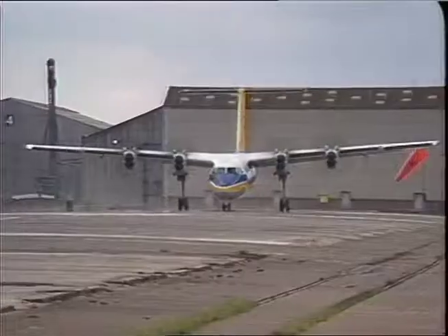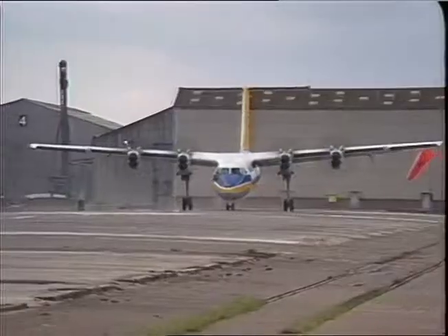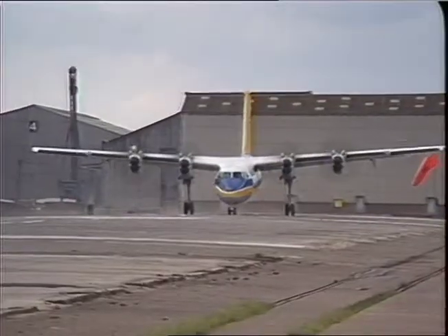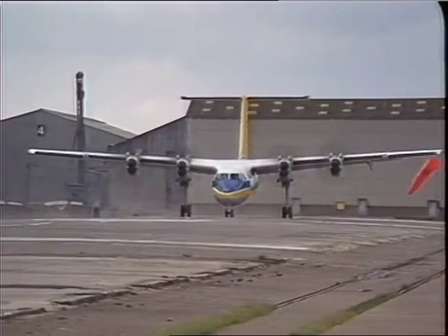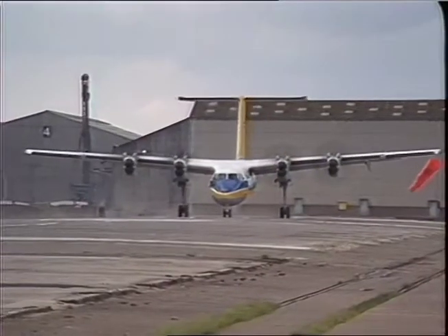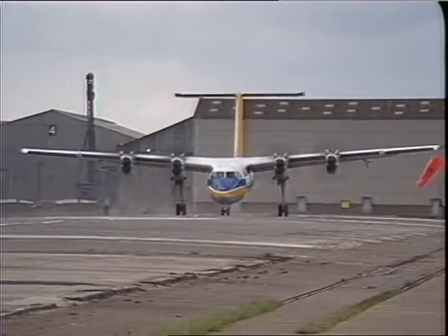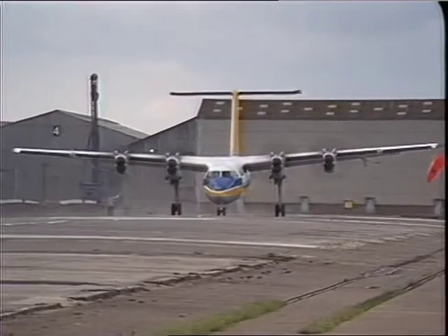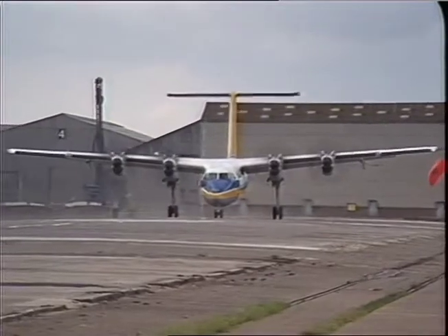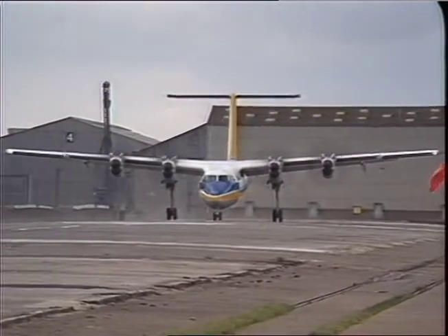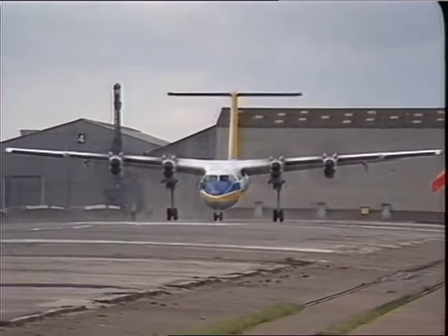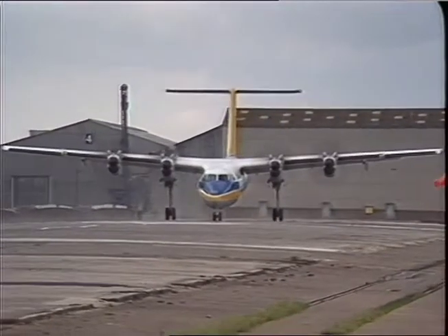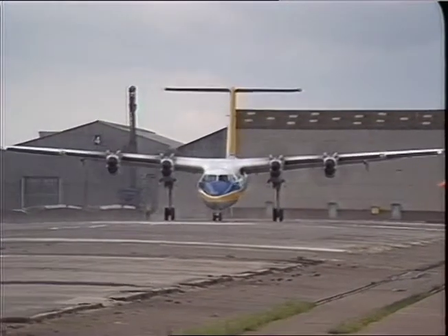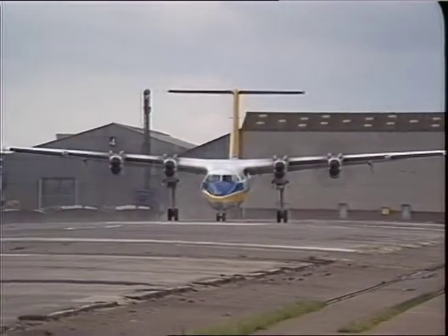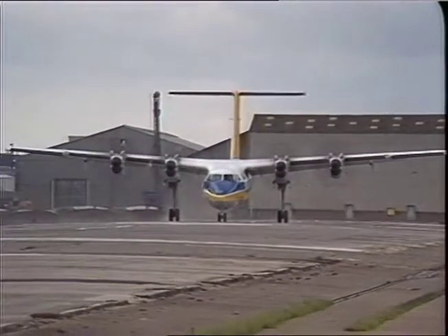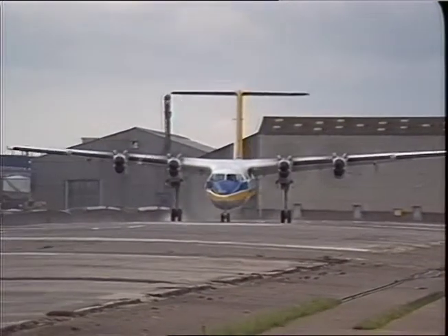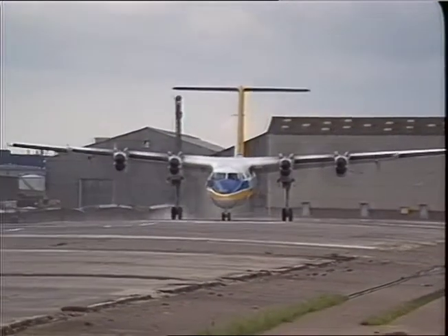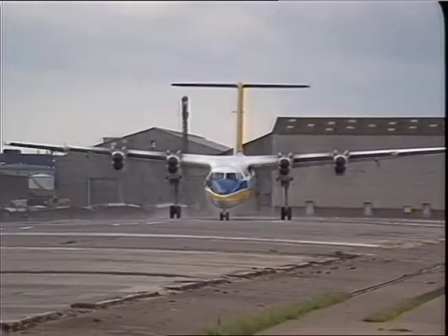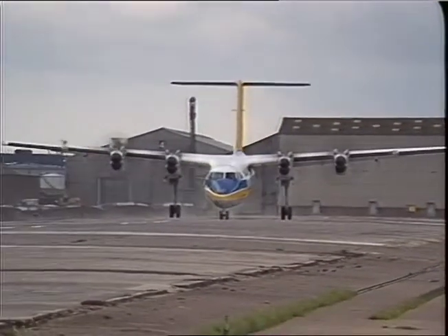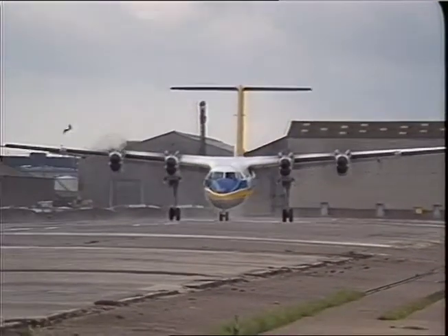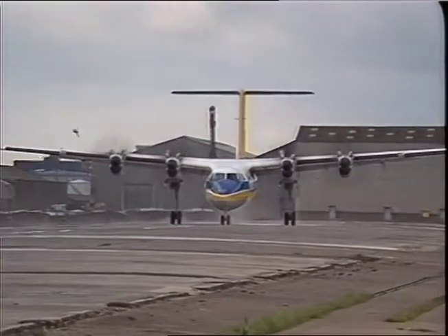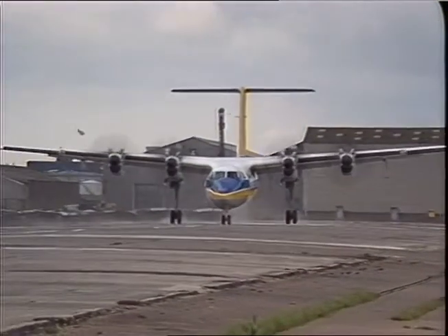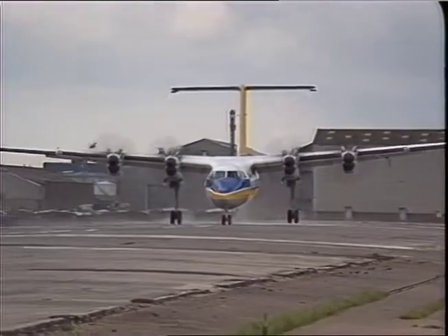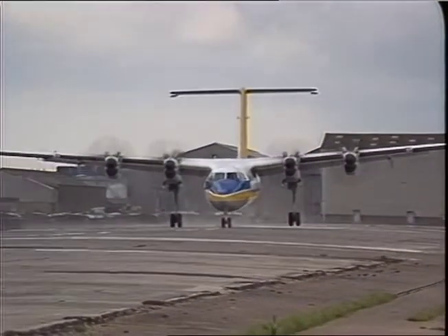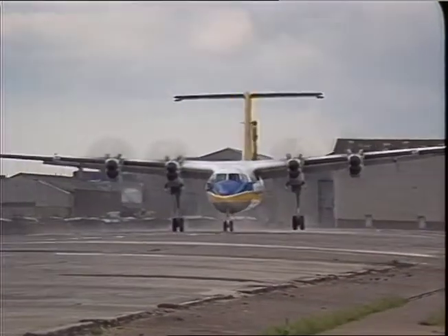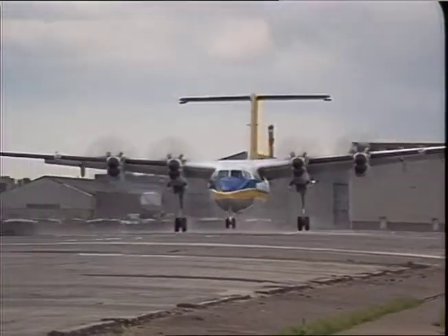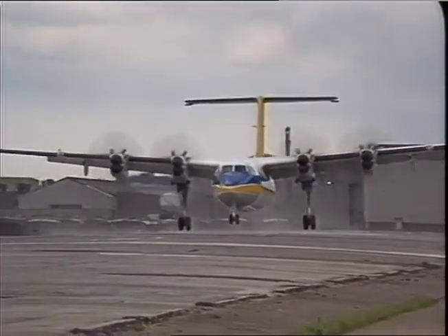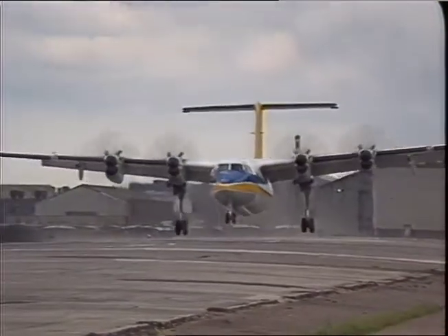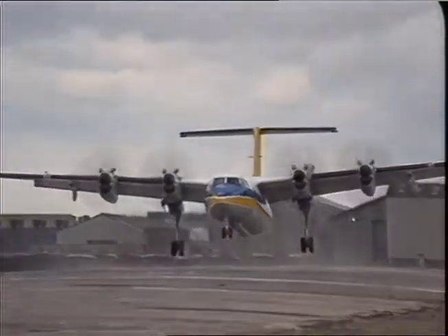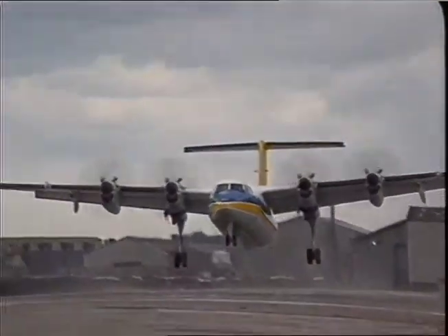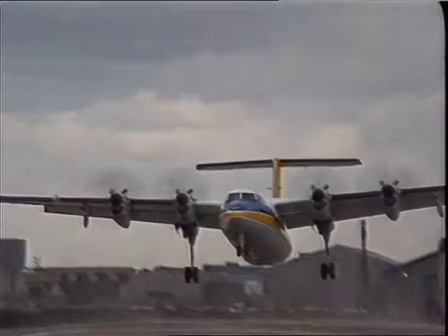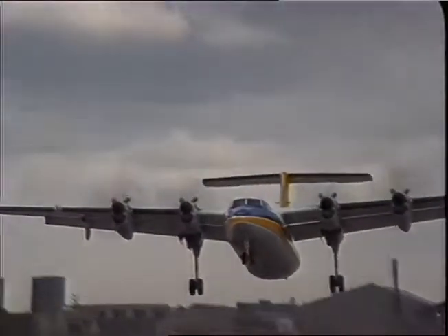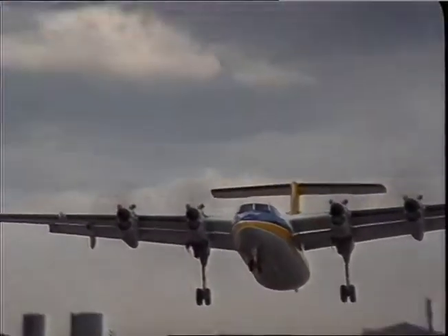After lengthy opposition, Britain's newest airport for 40 years is all set for take-off on the site of a former London dock.